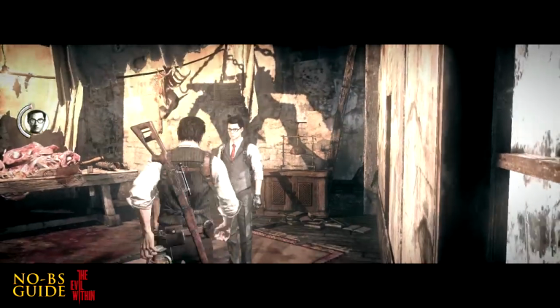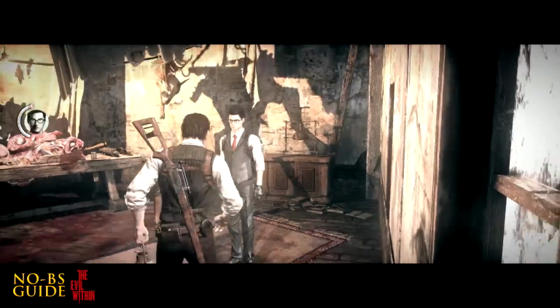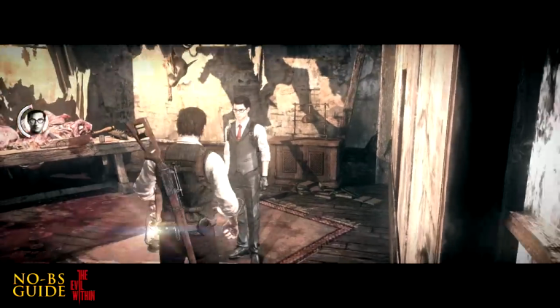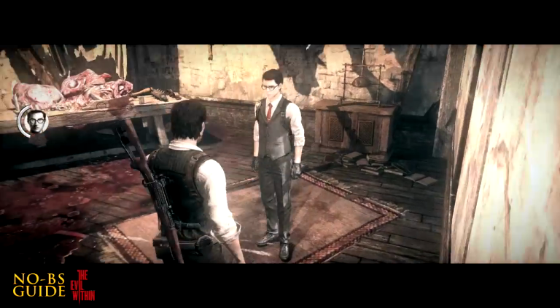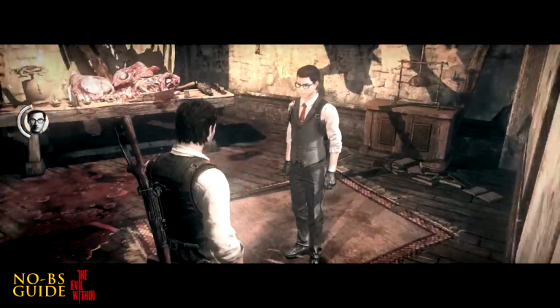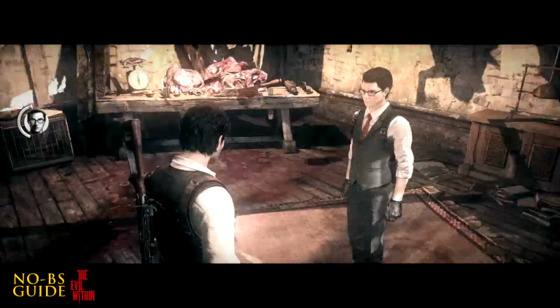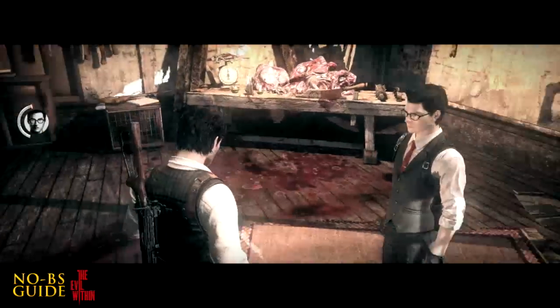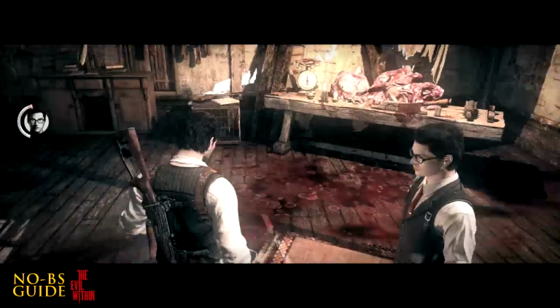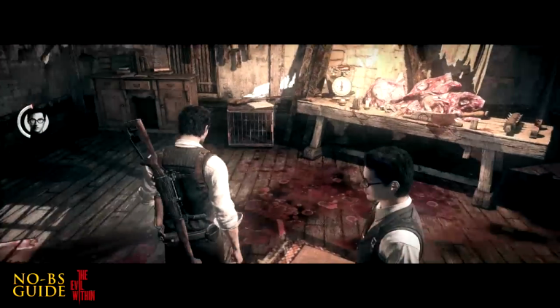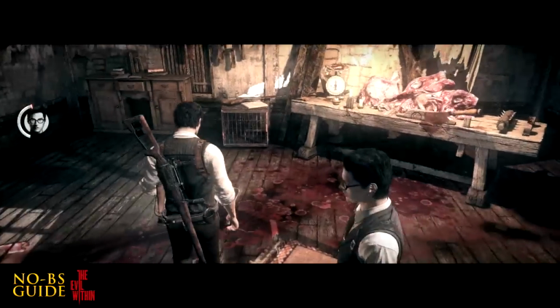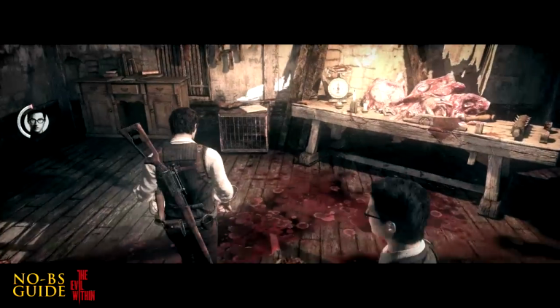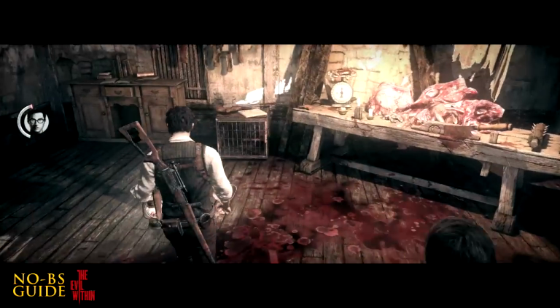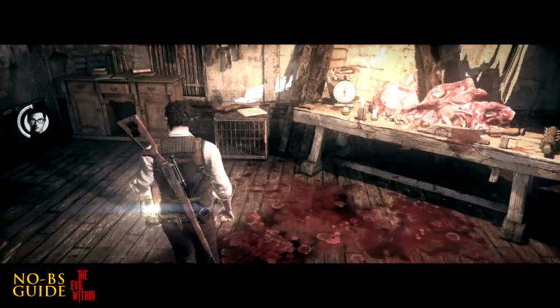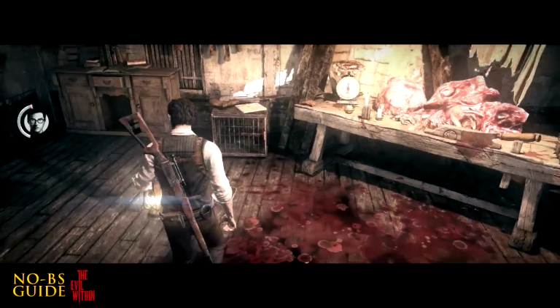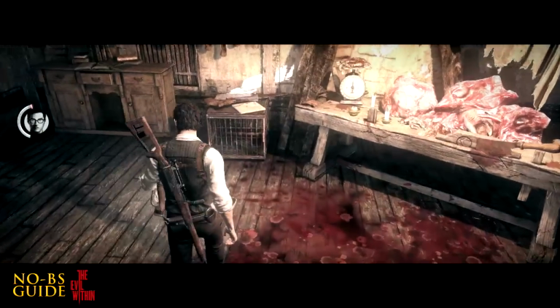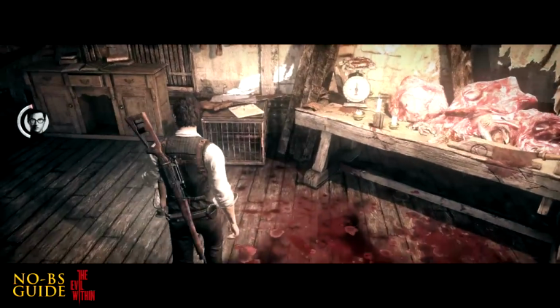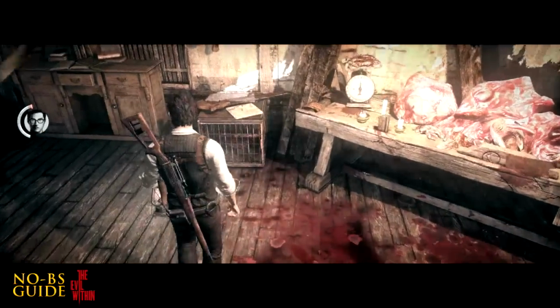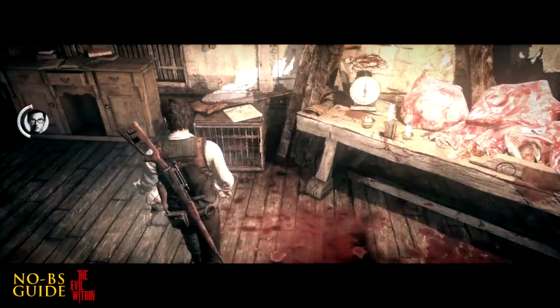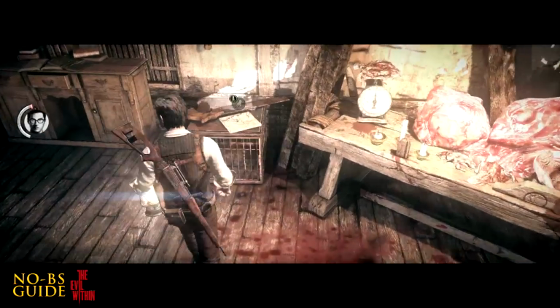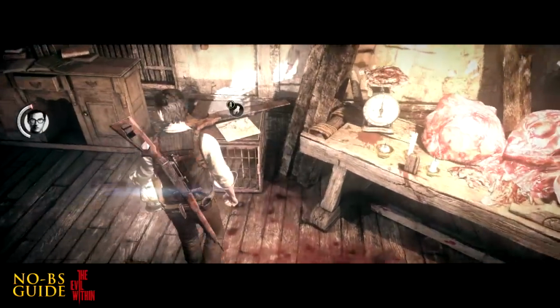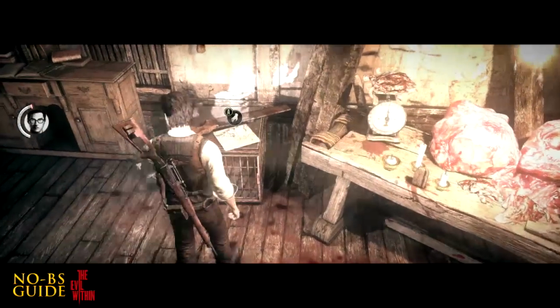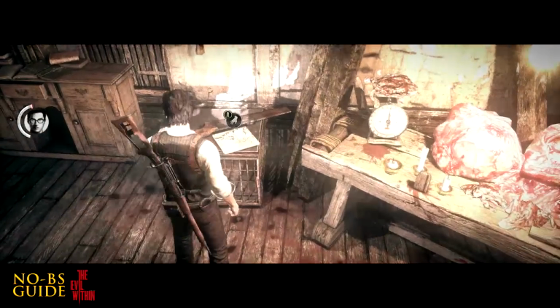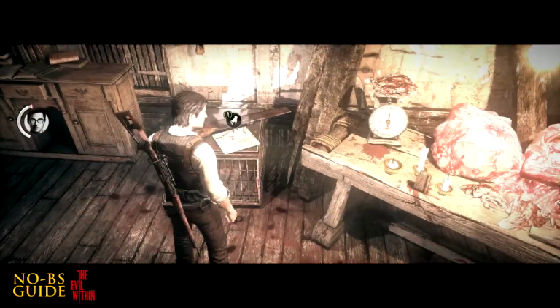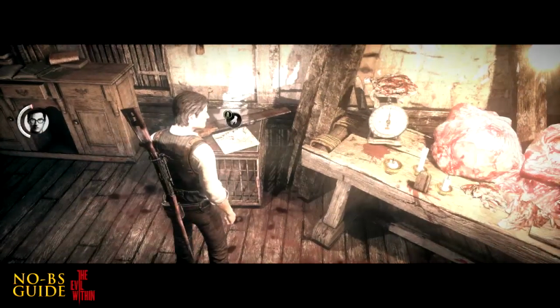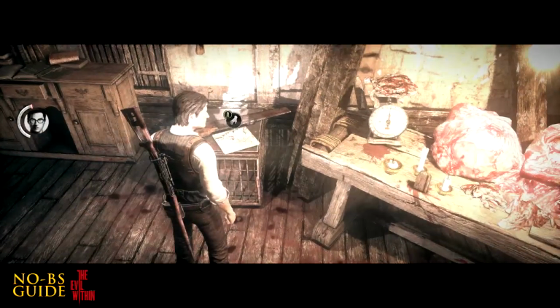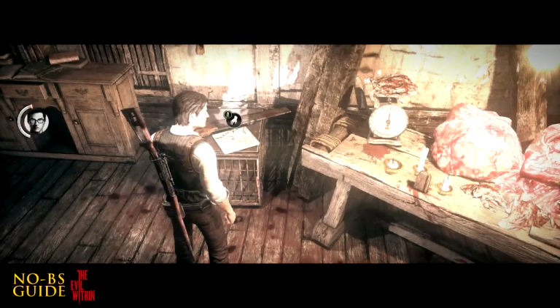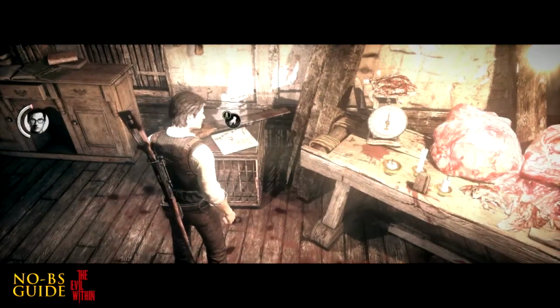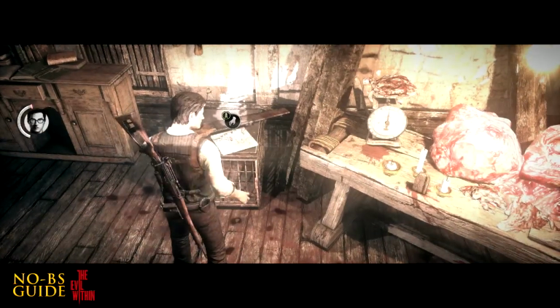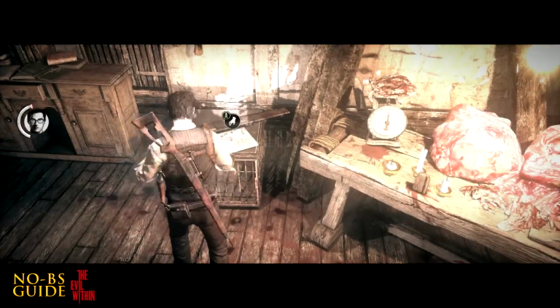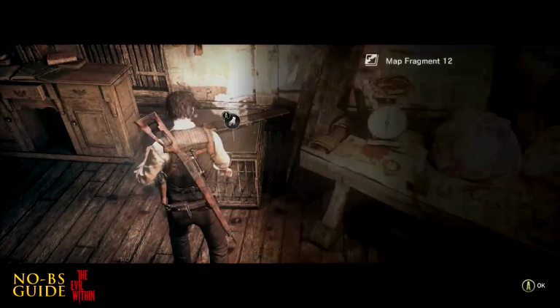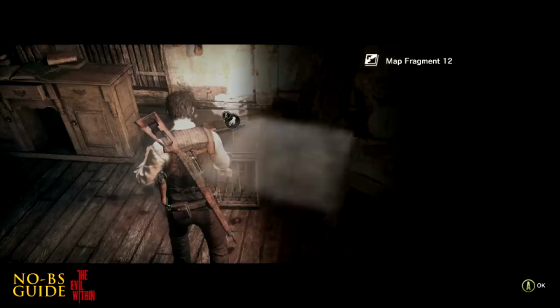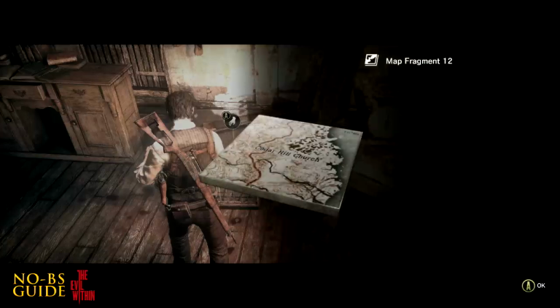Once you get into this room with the mead in it, right across the way is map fragment number 12.